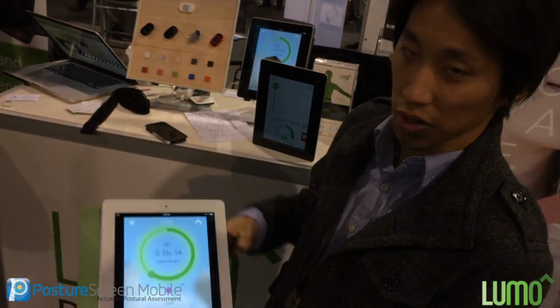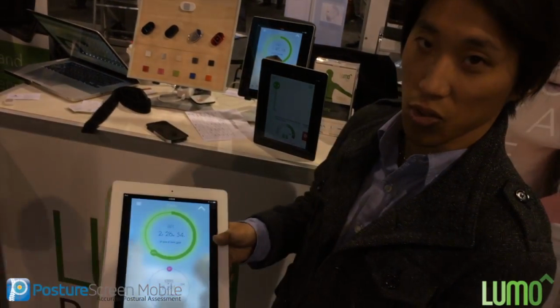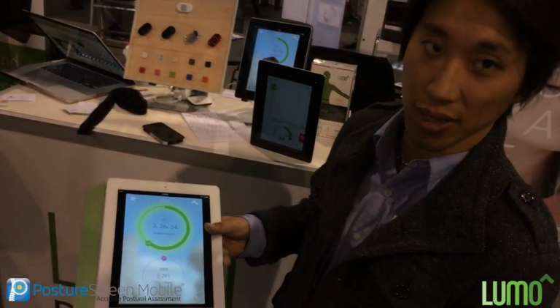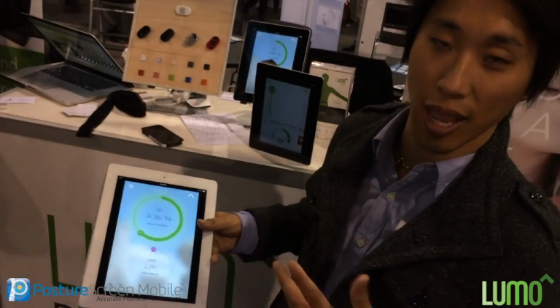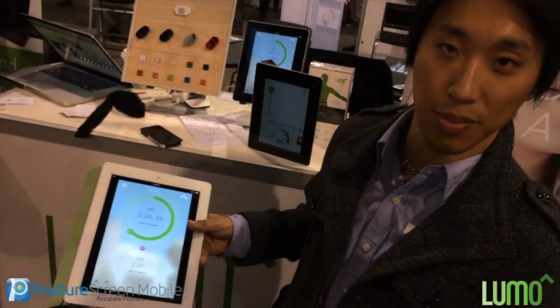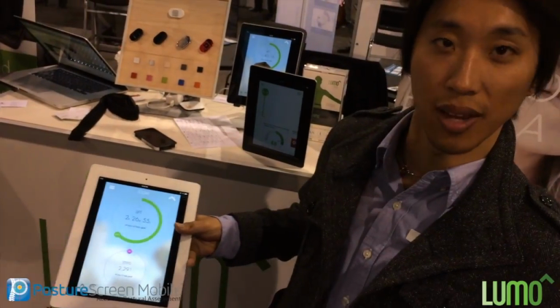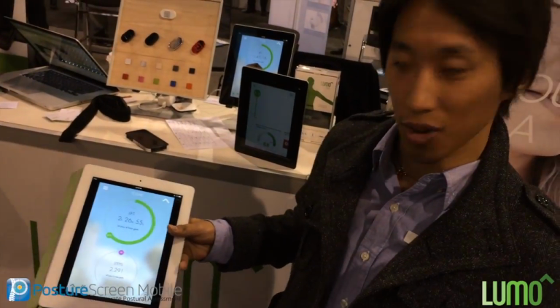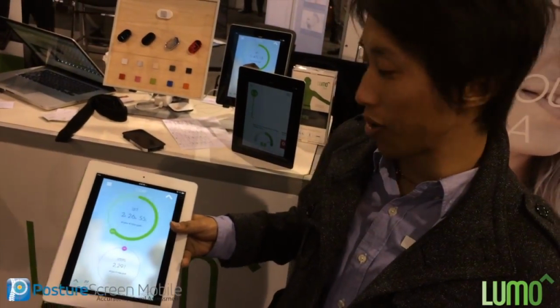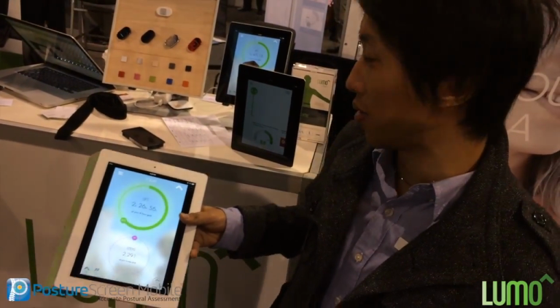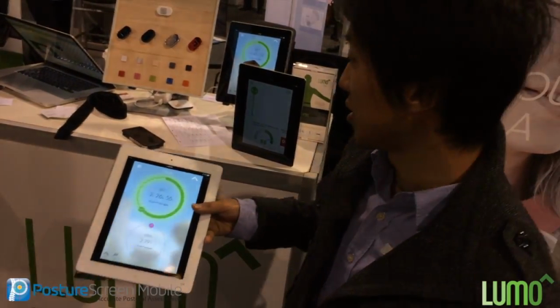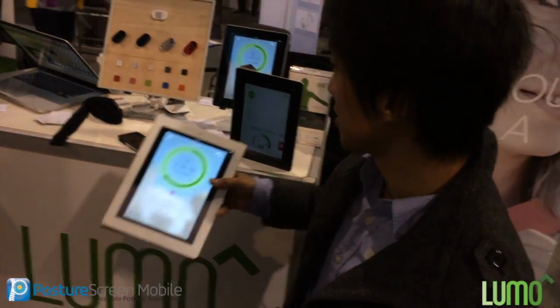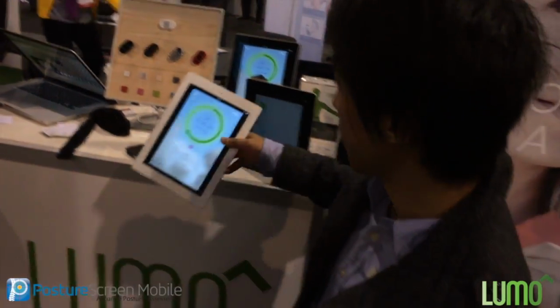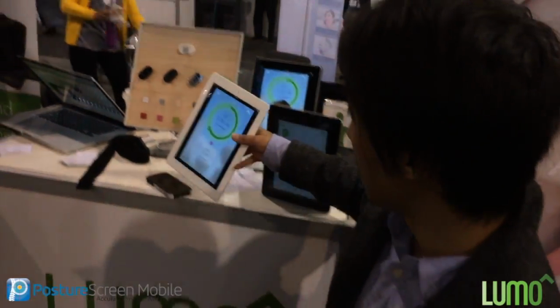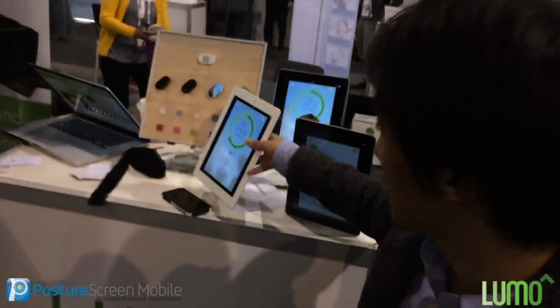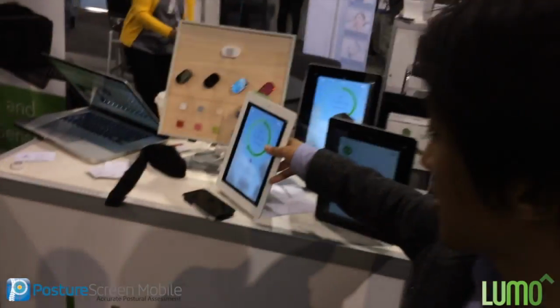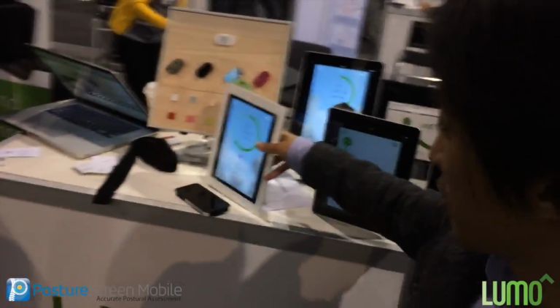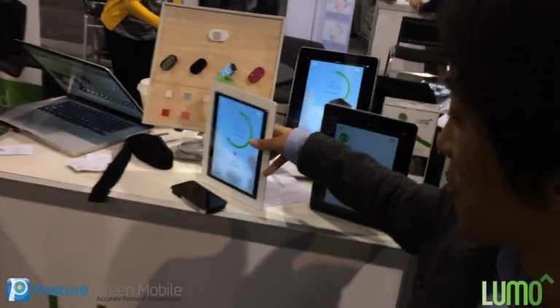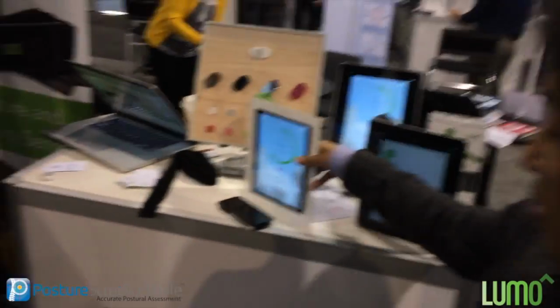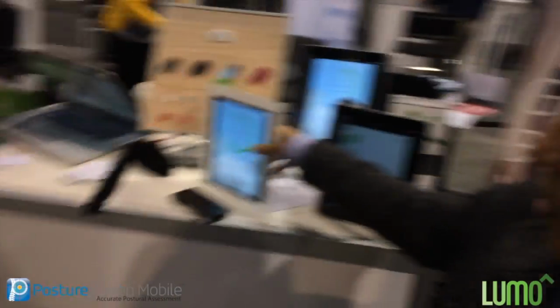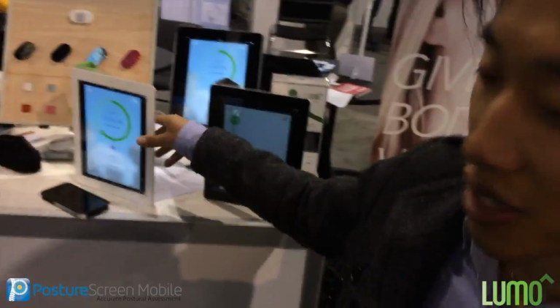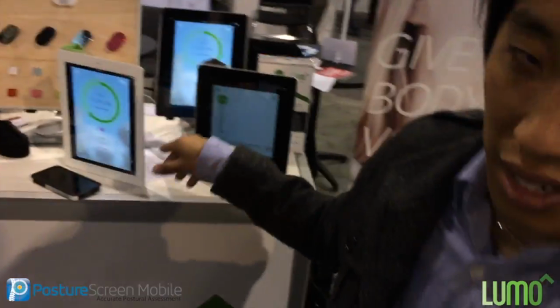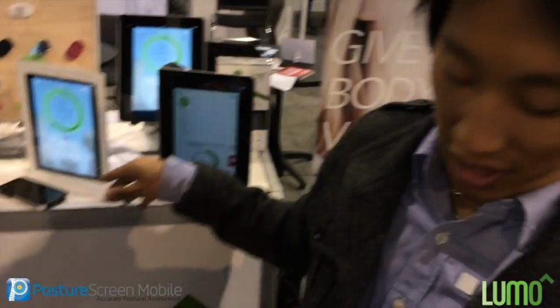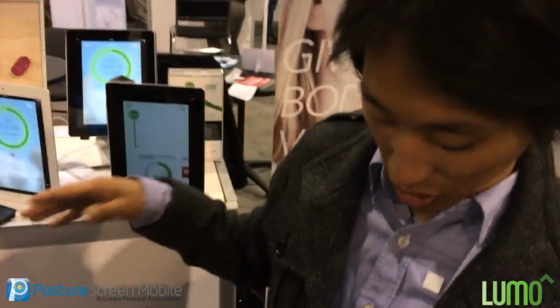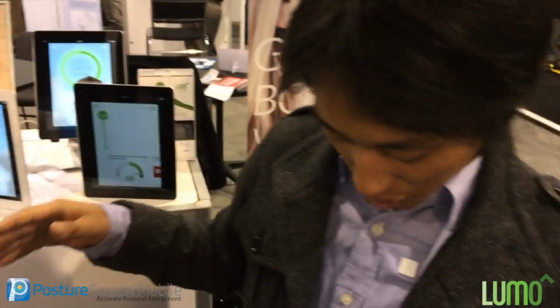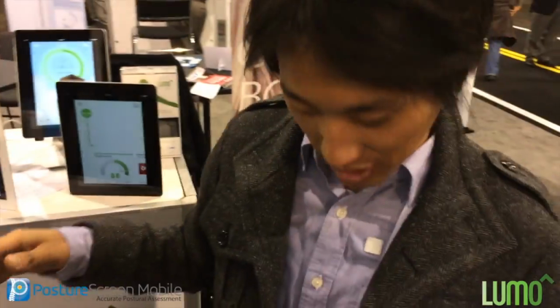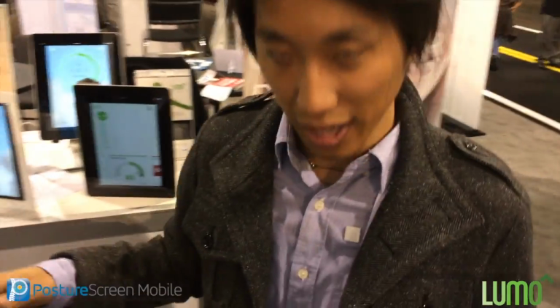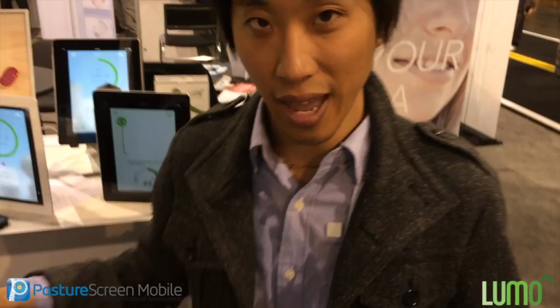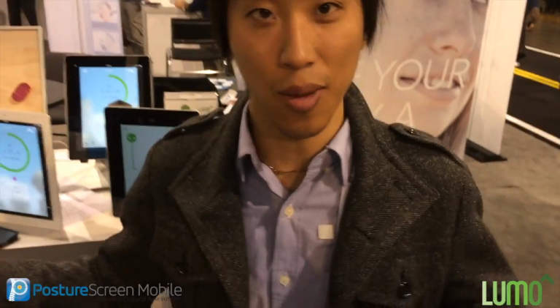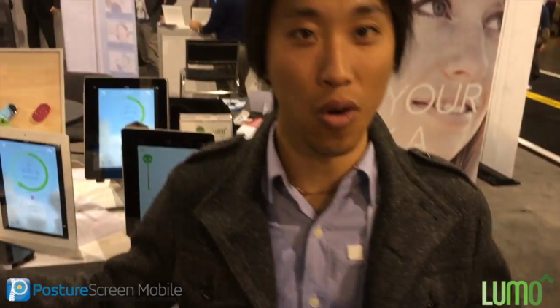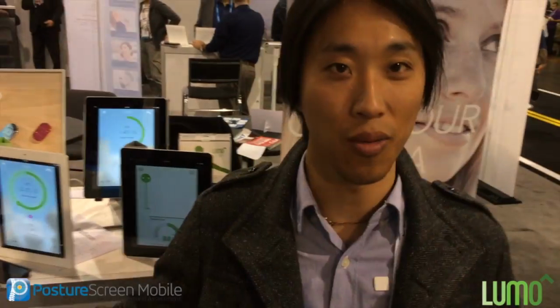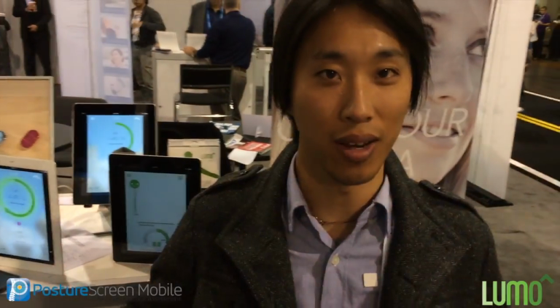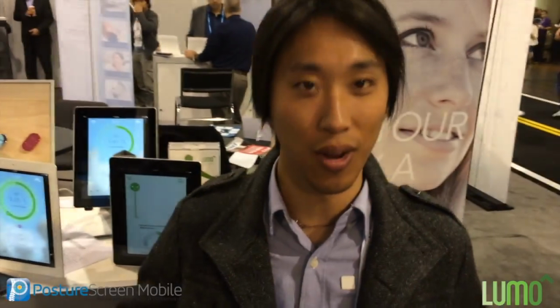It also tracks steps and calories and all that stuff too. But the neatest thing, the coolest thing is I'm wearing it right now.